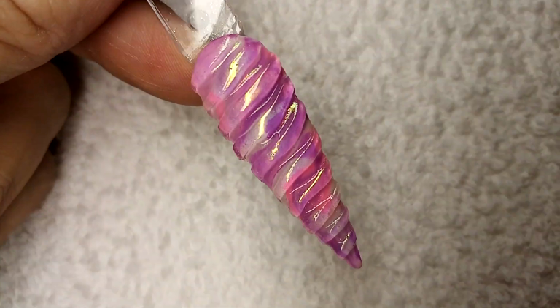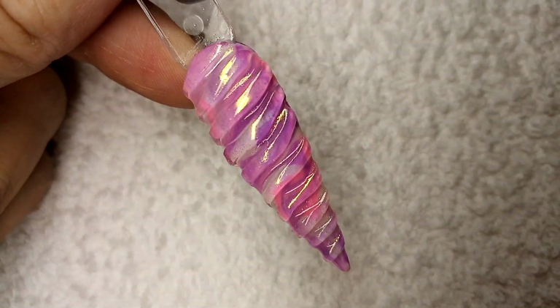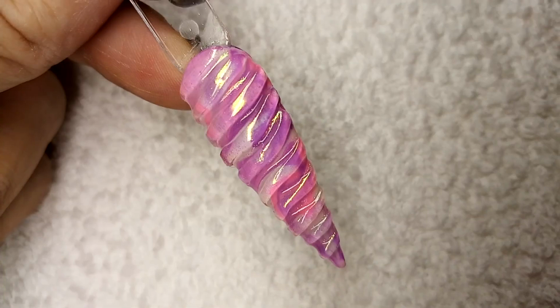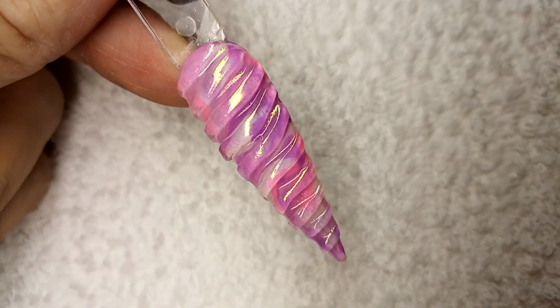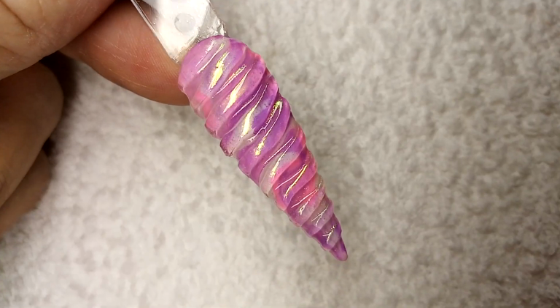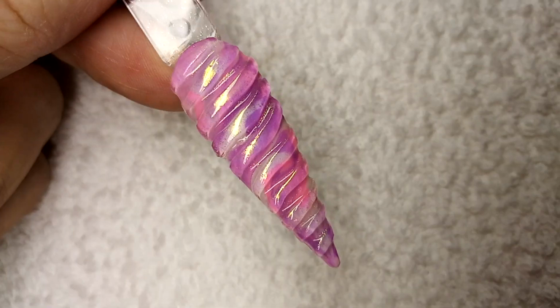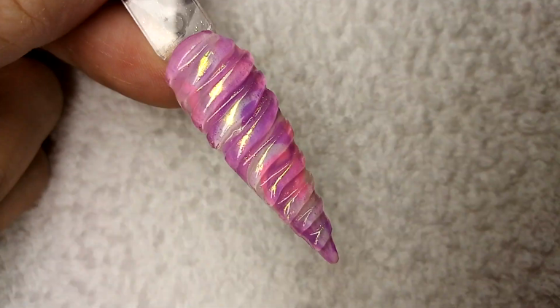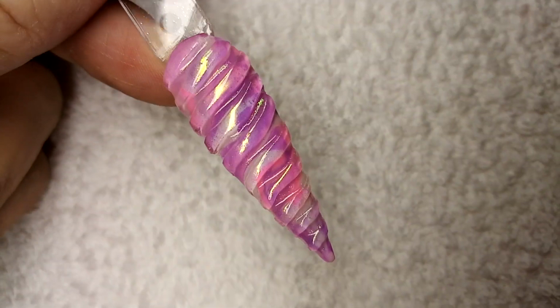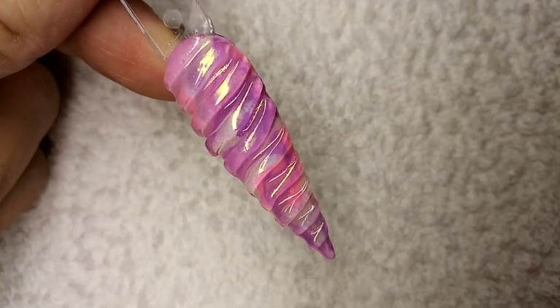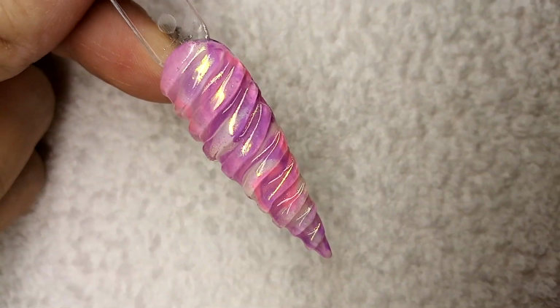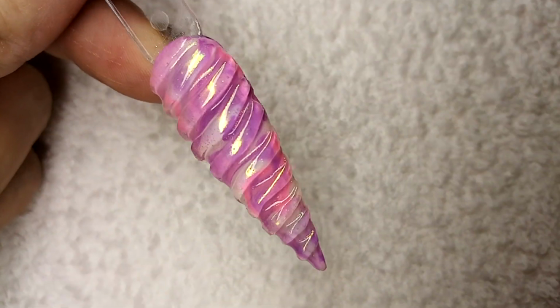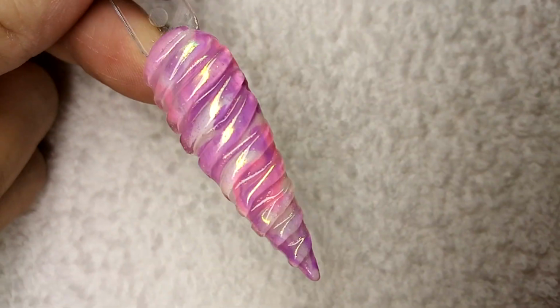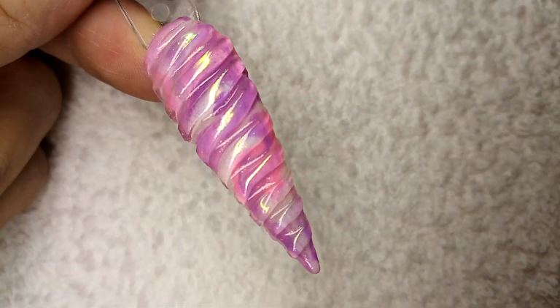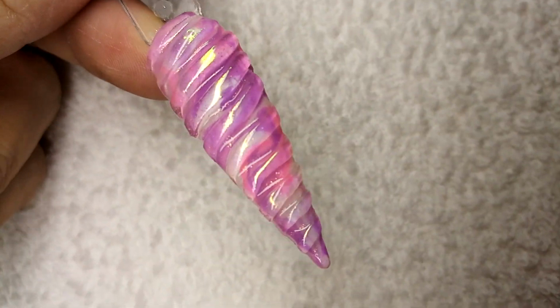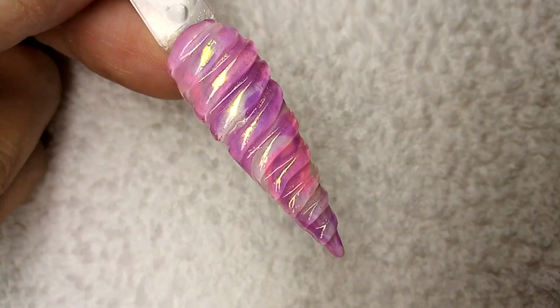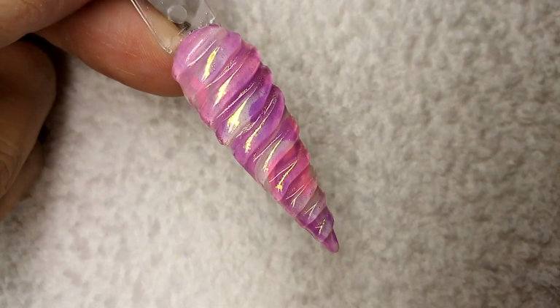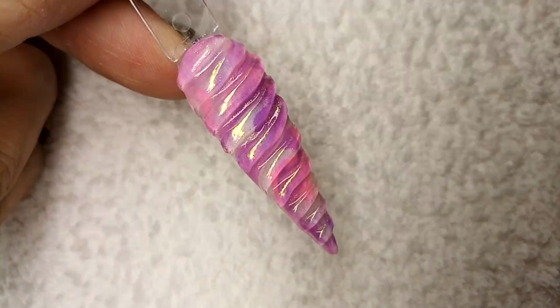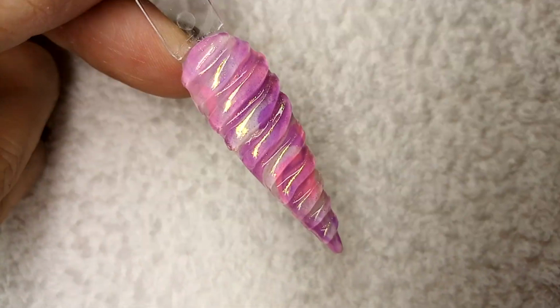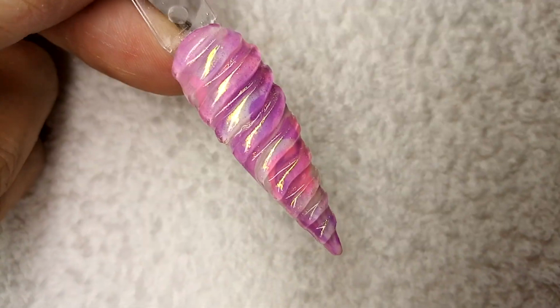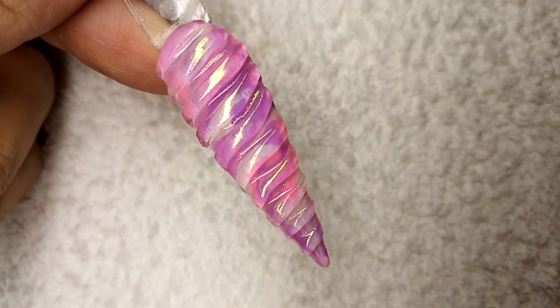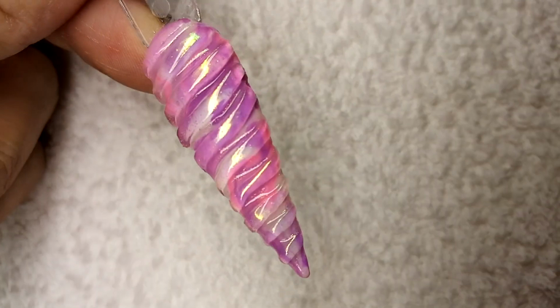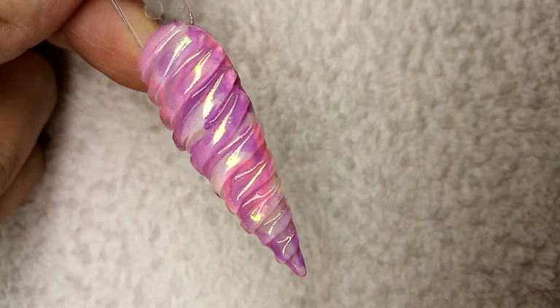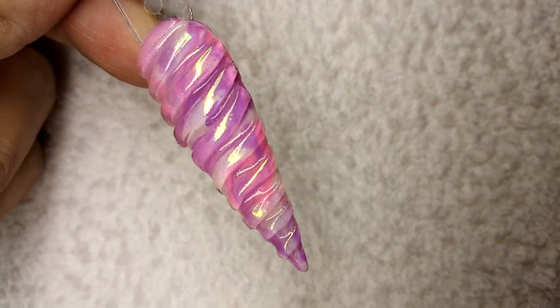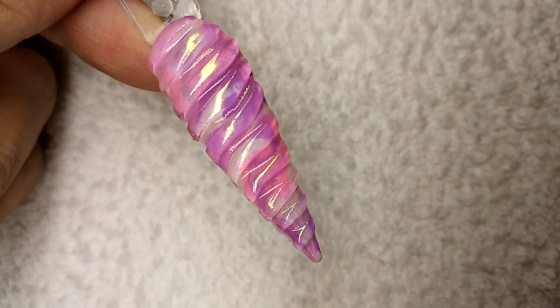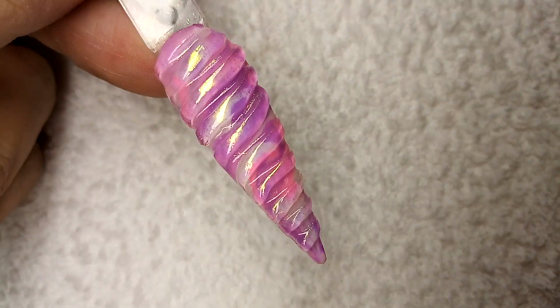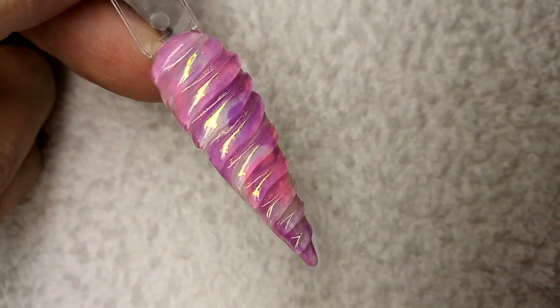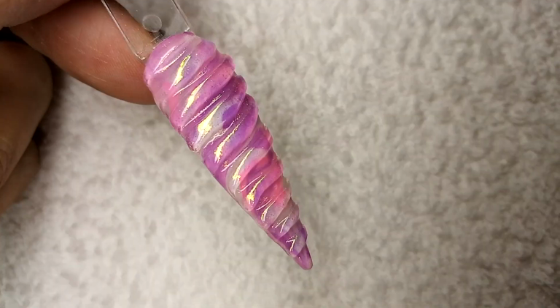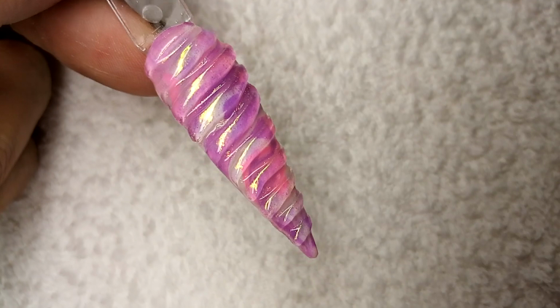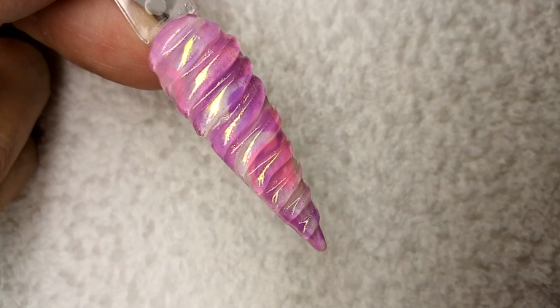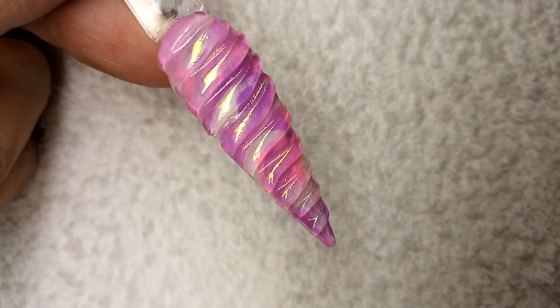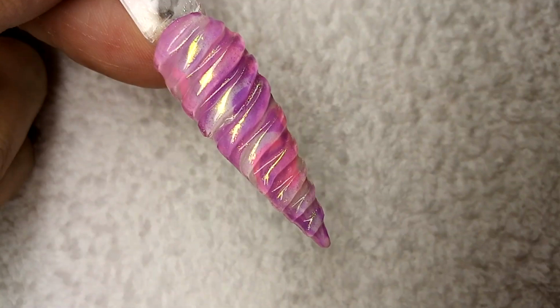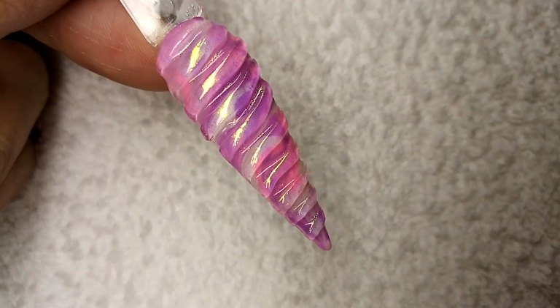The unicorn sets are on the way back, so let's do a little tutorial on the unicorn horn.